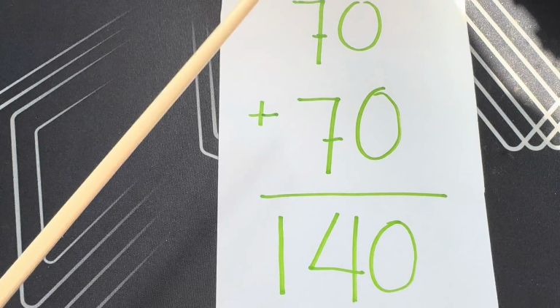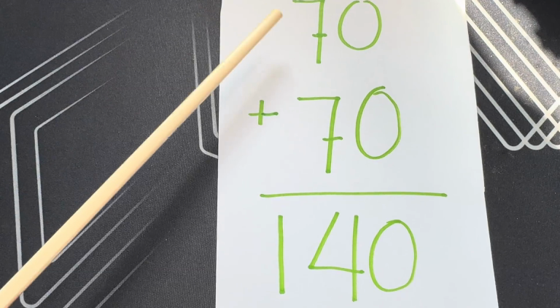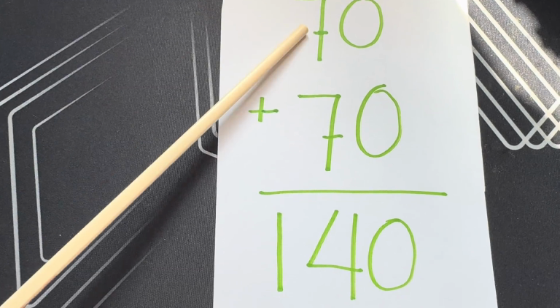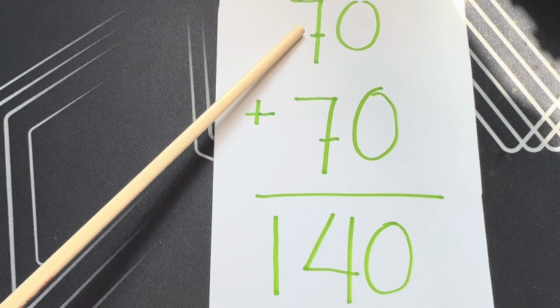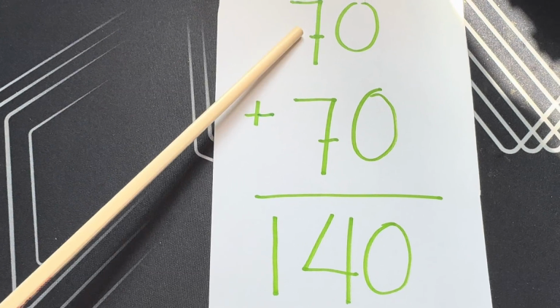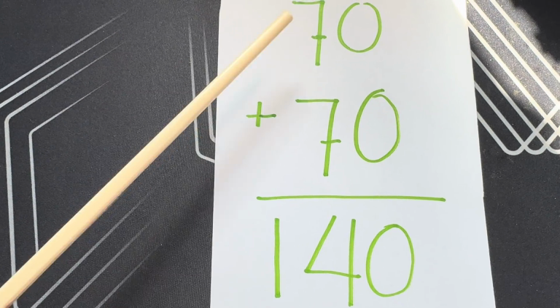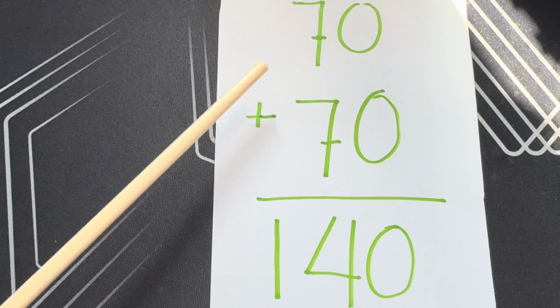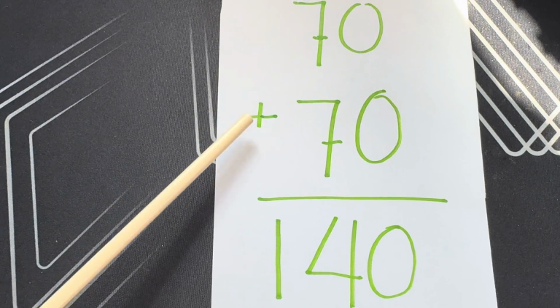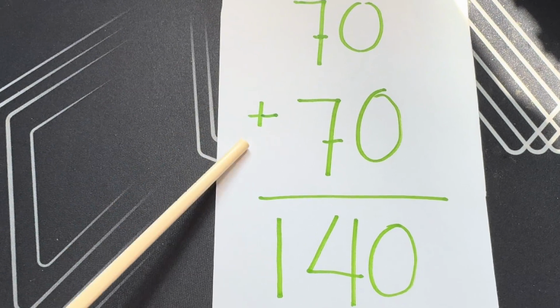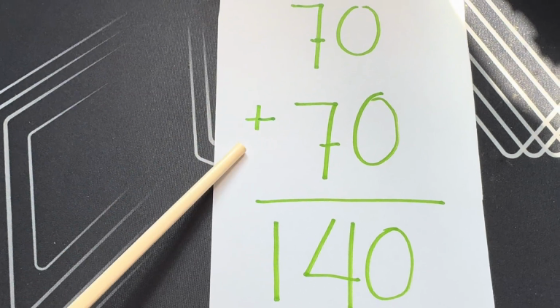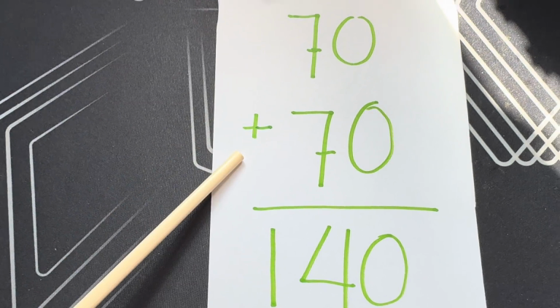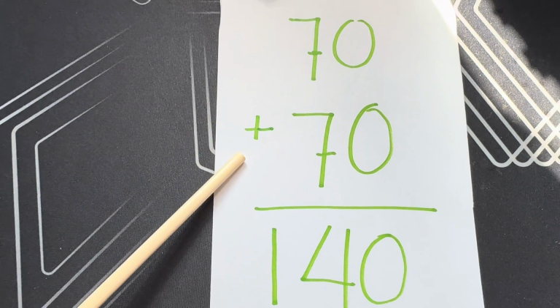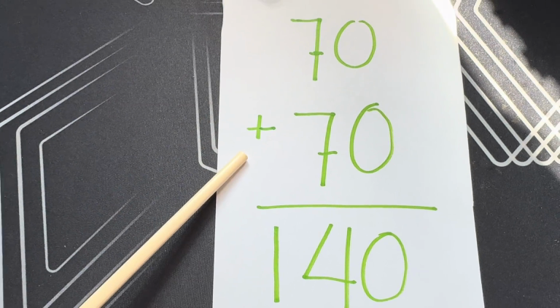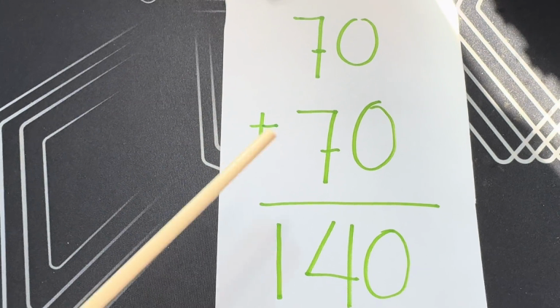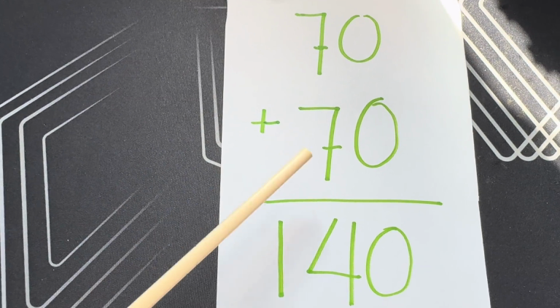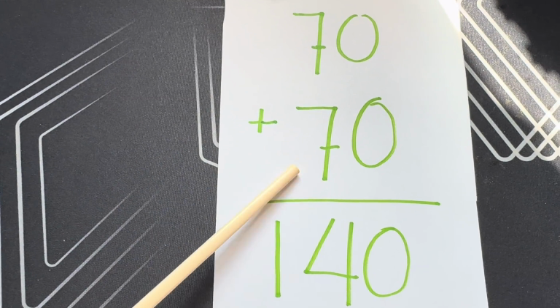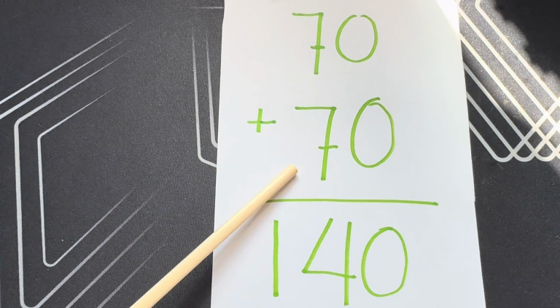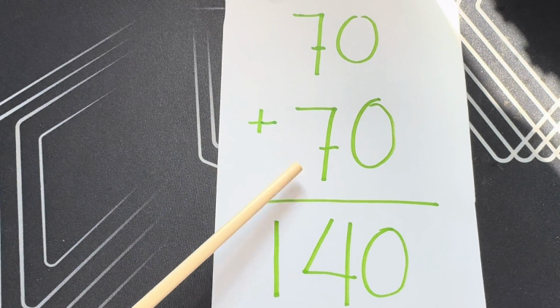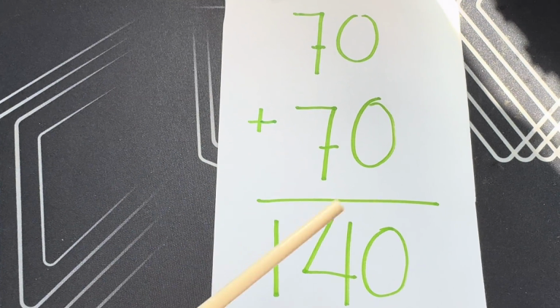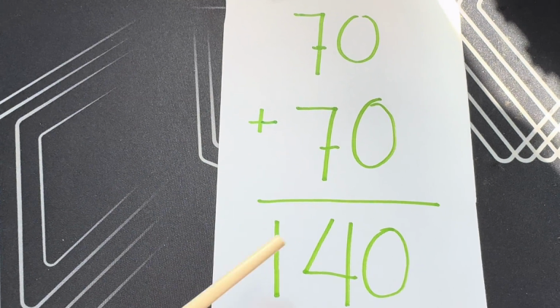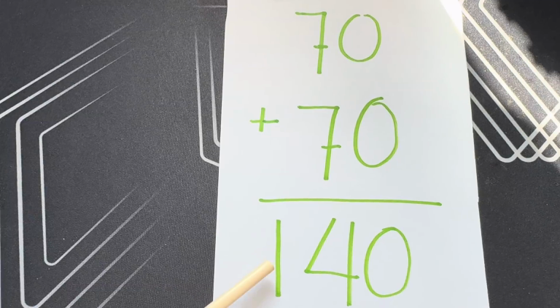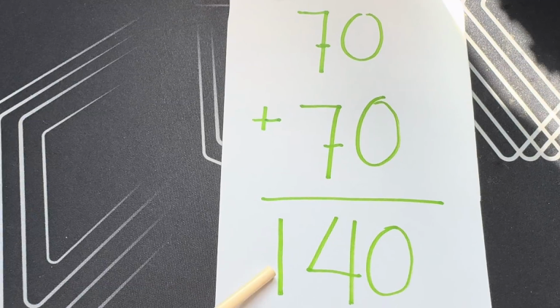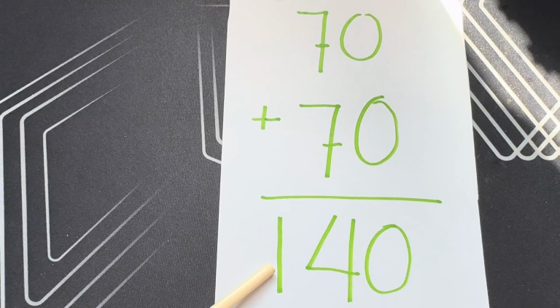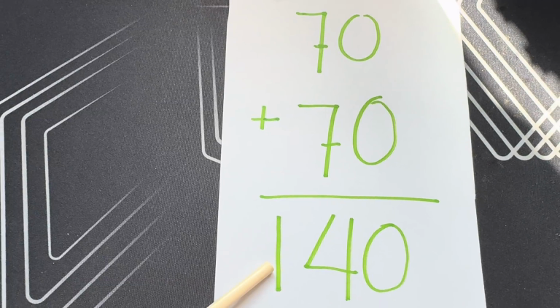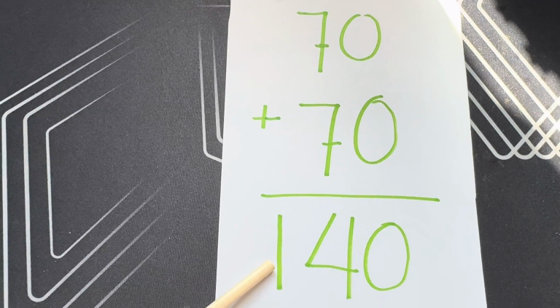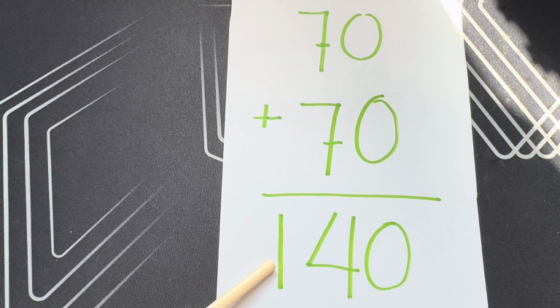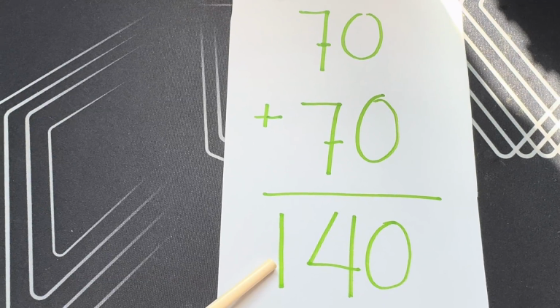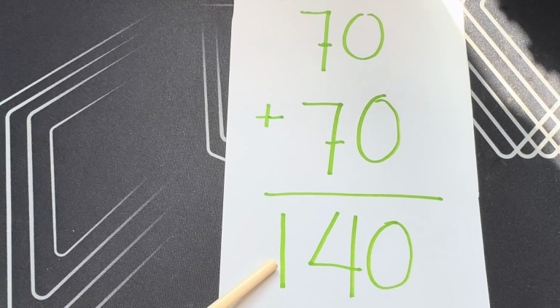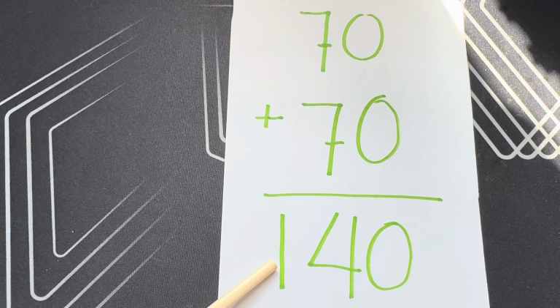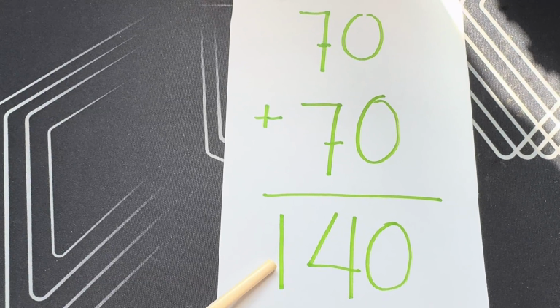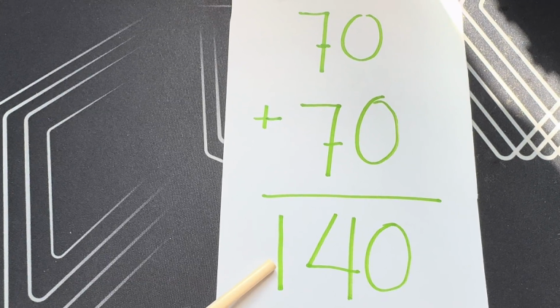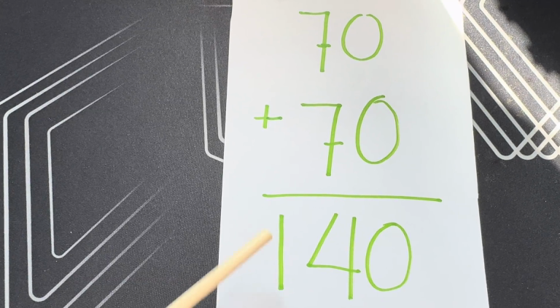And lastly, seventy plus seventy is equals to one hundred and forty.